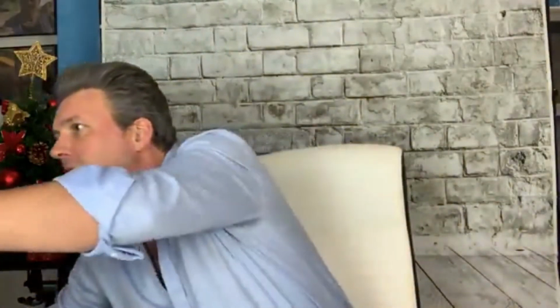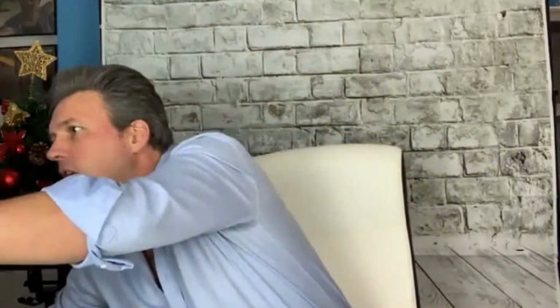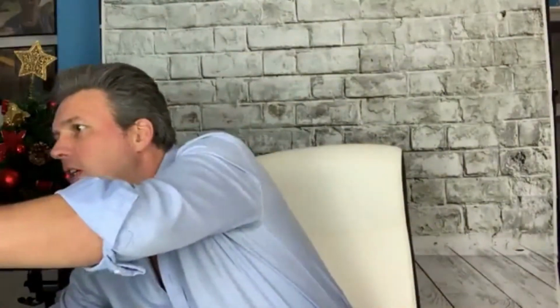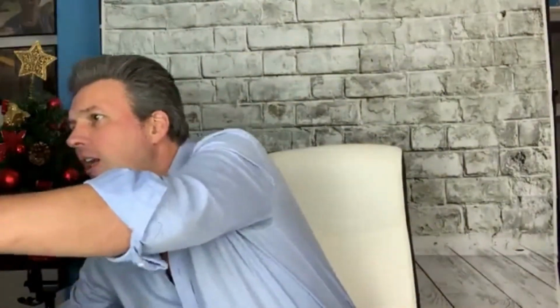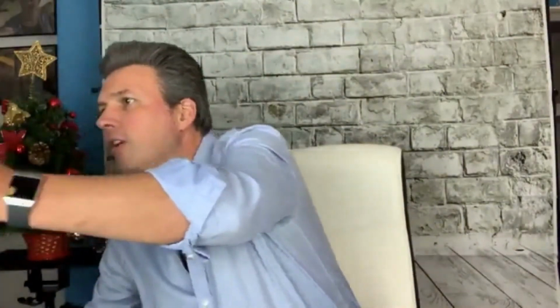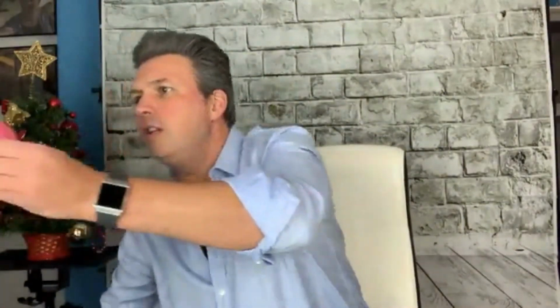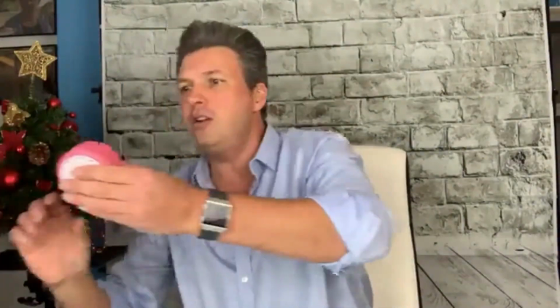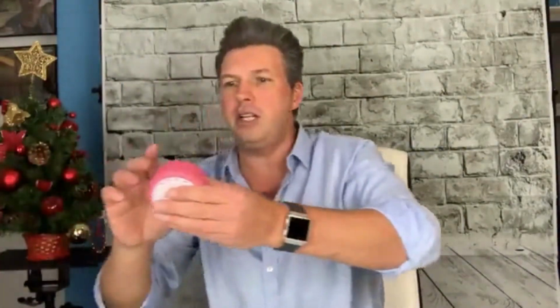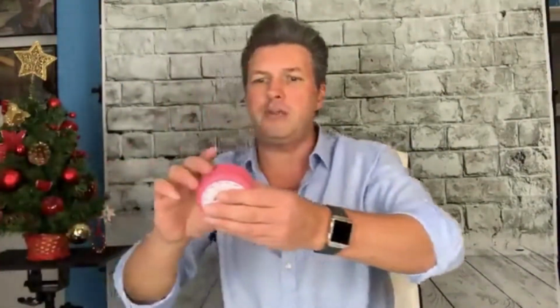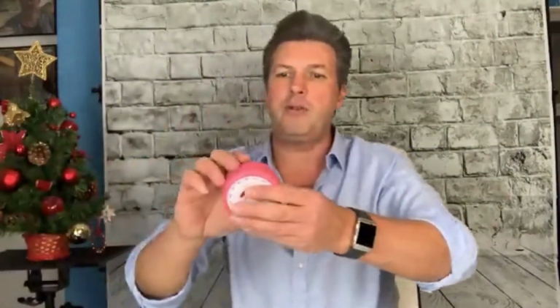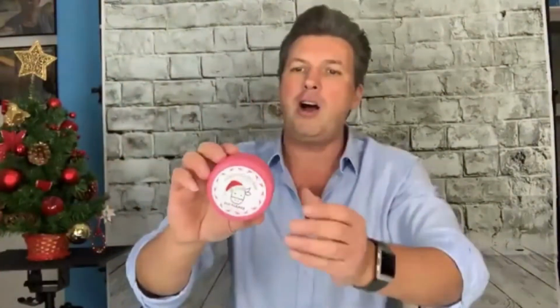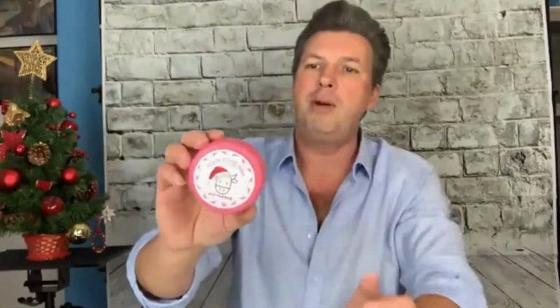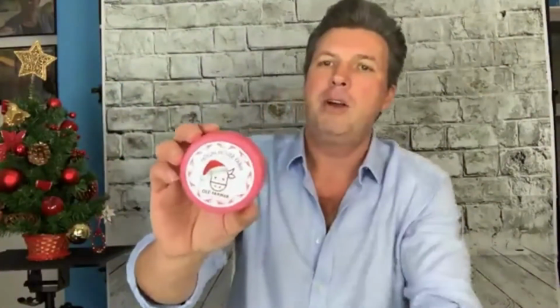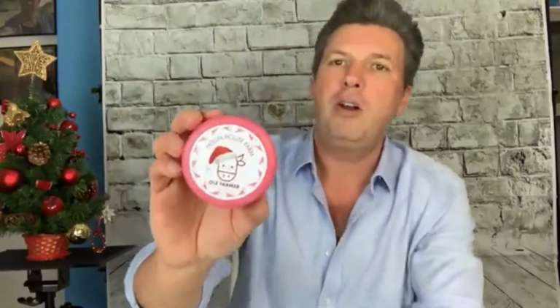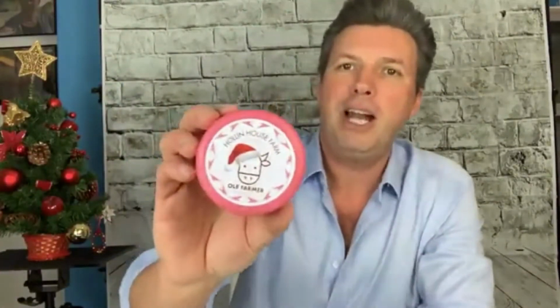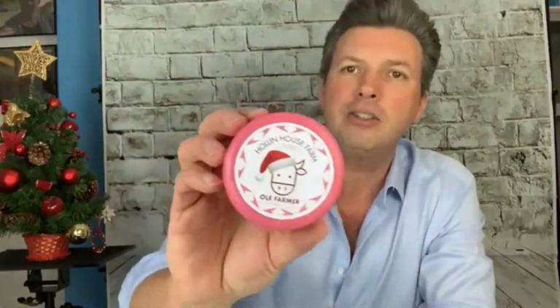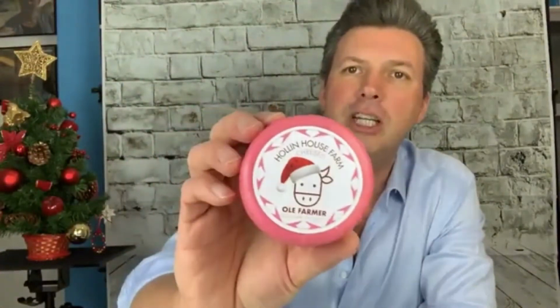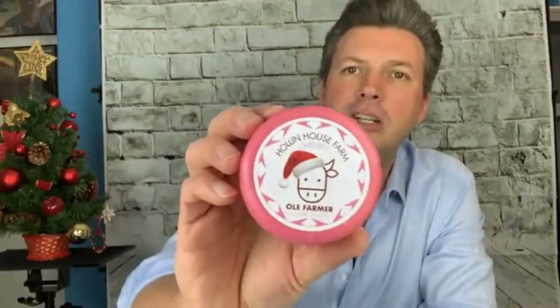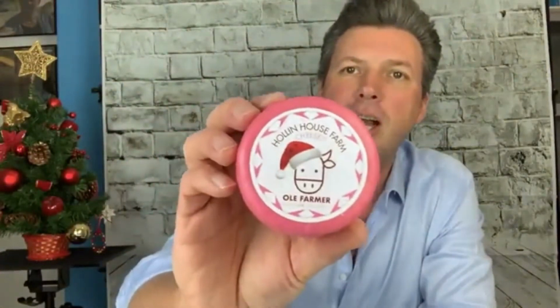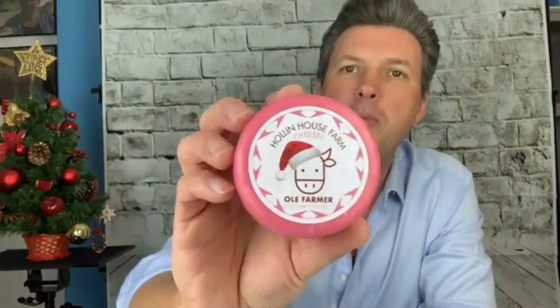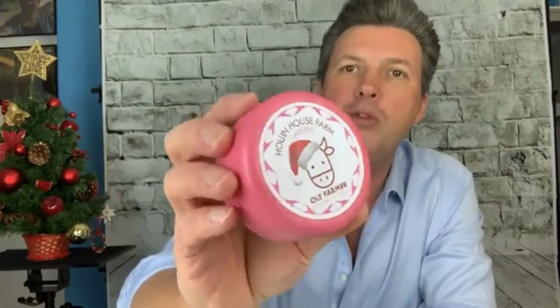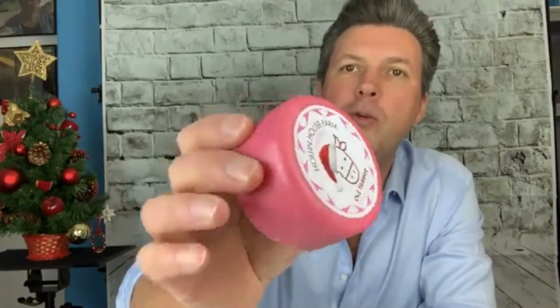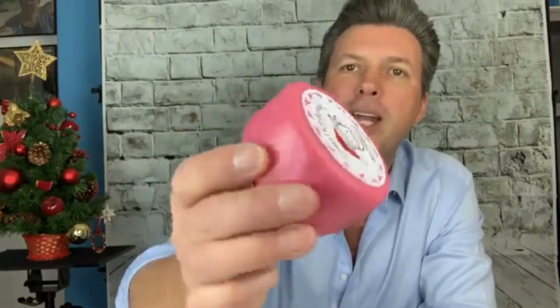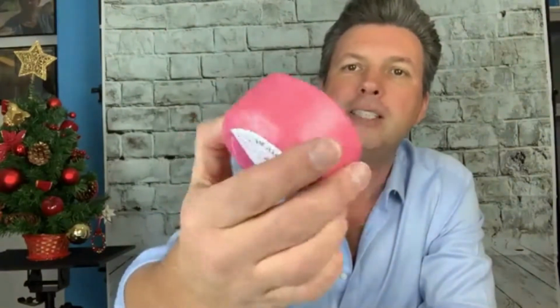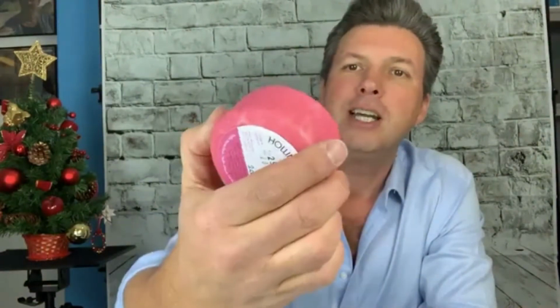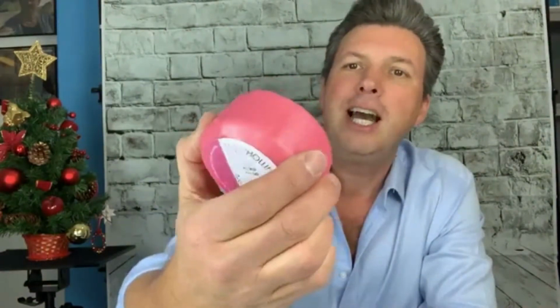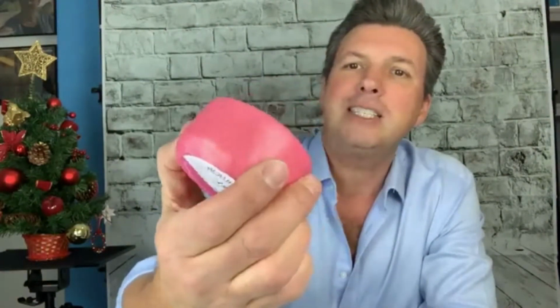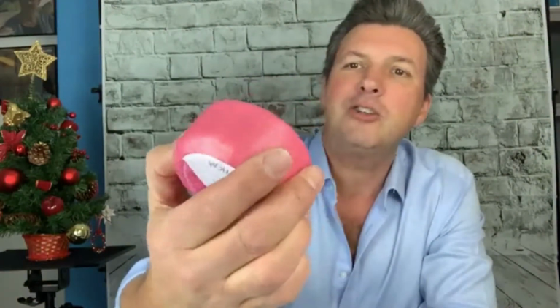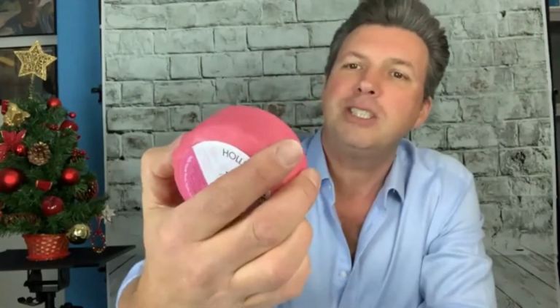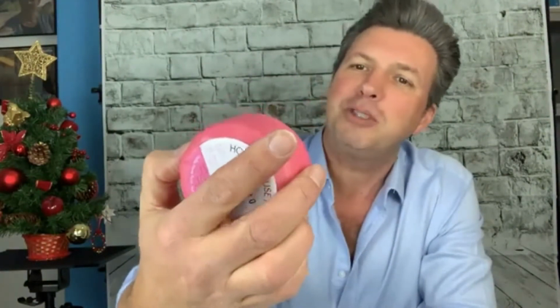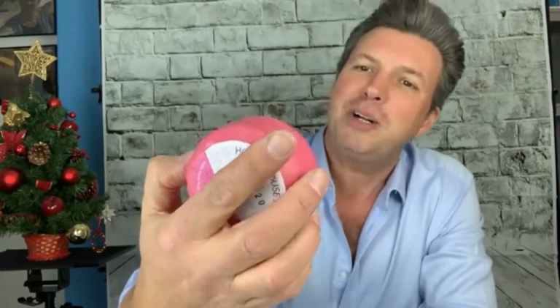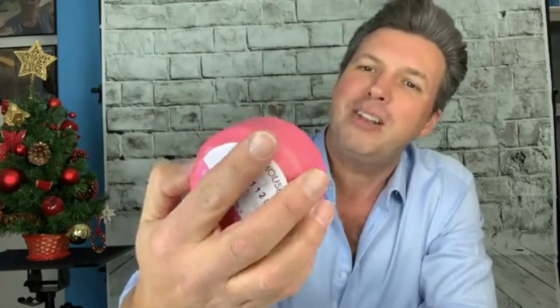Let's have a look at this from the farm — Hollinghouse cheese. Look how beautiful that is. And that's a Christmas one.